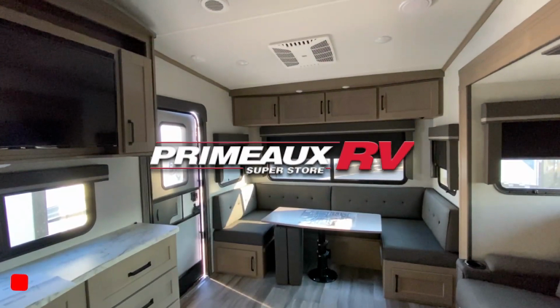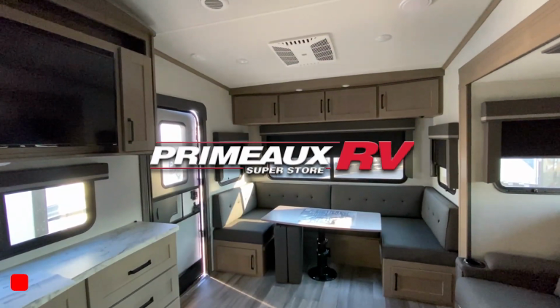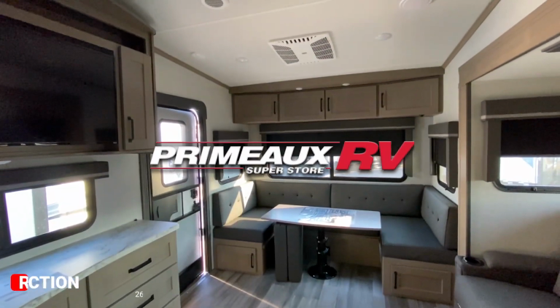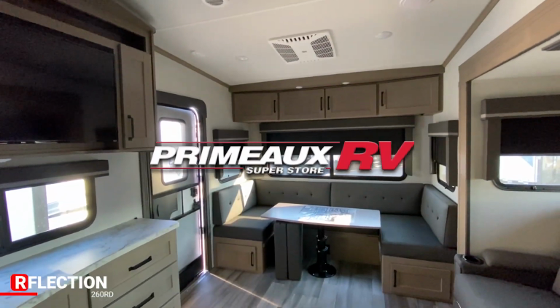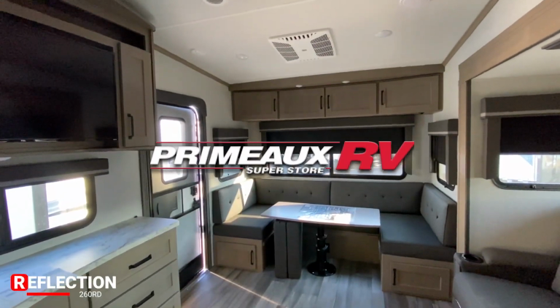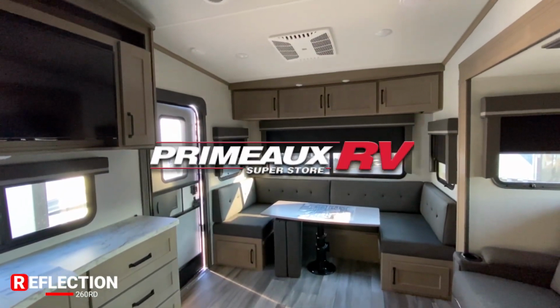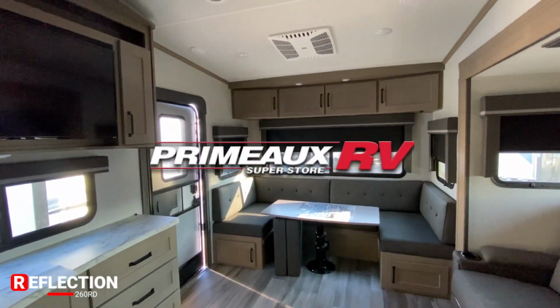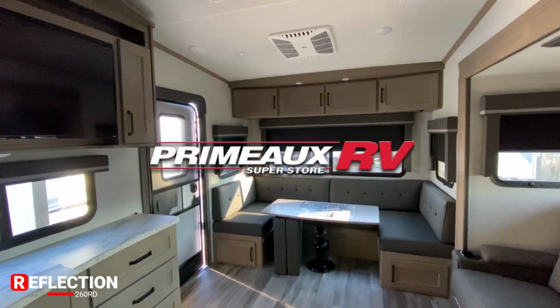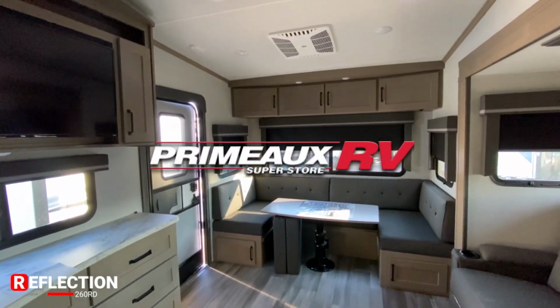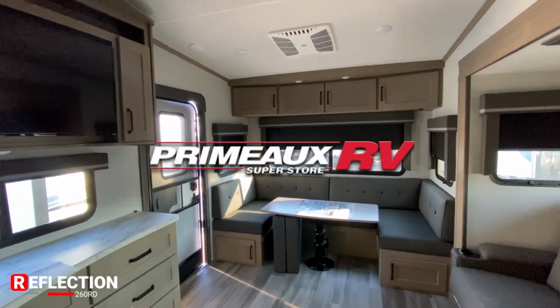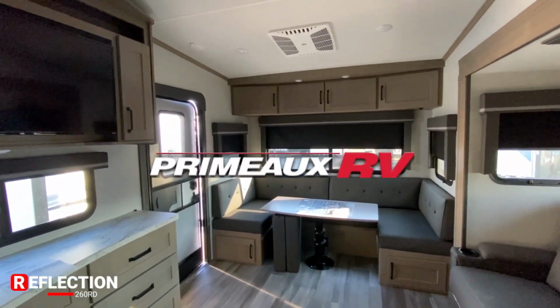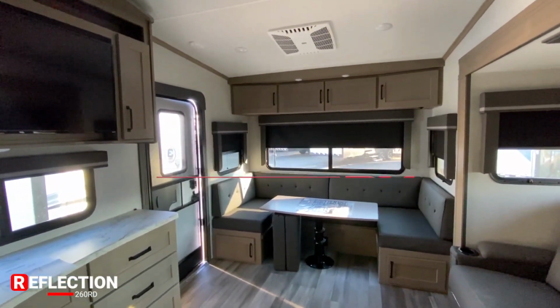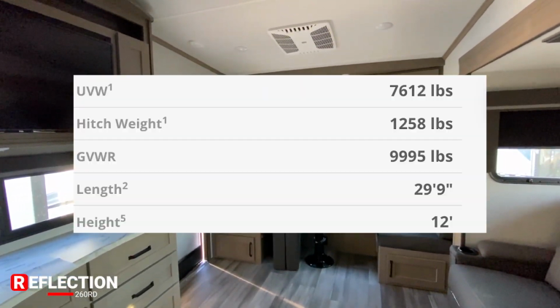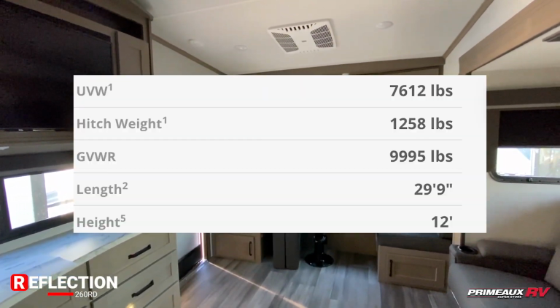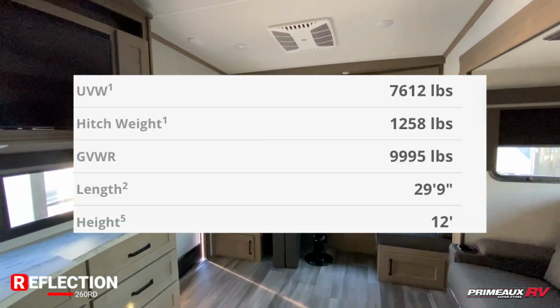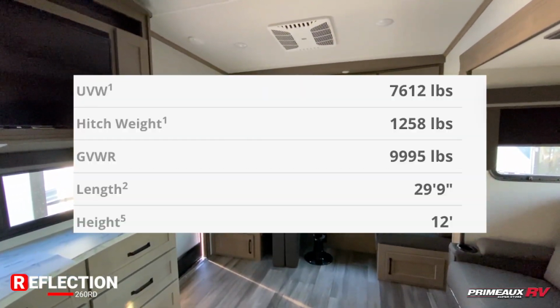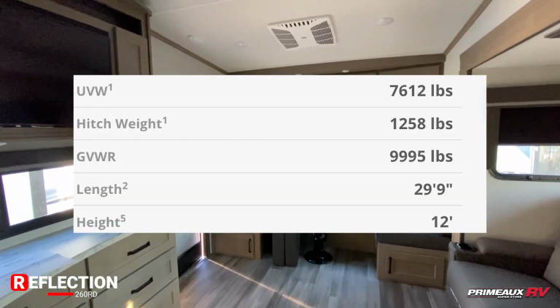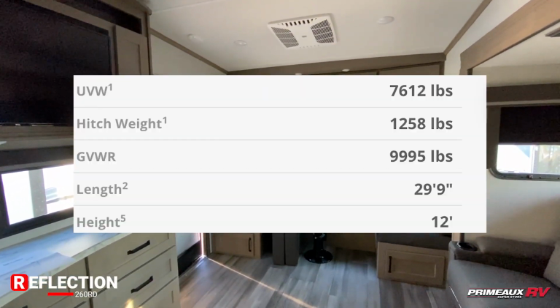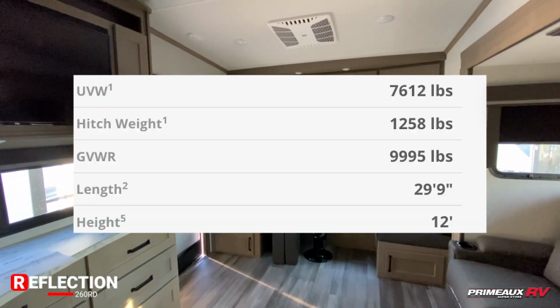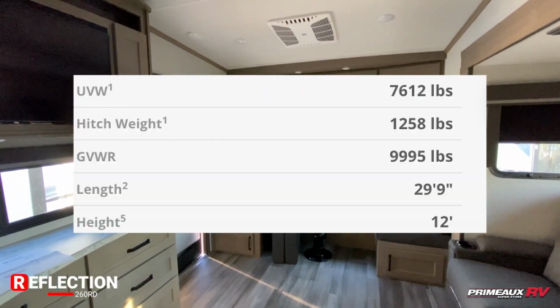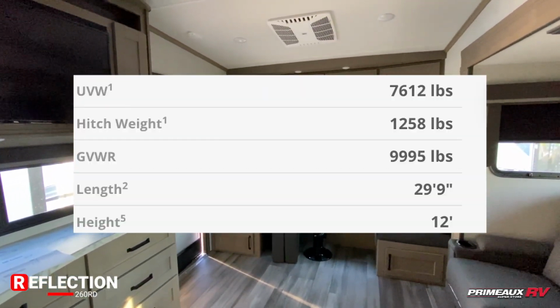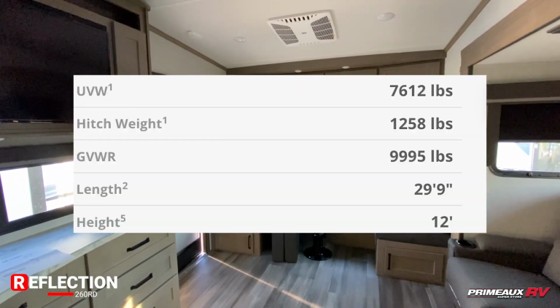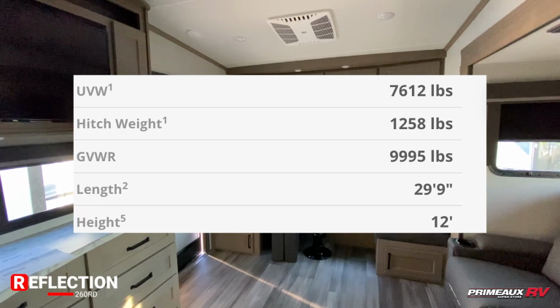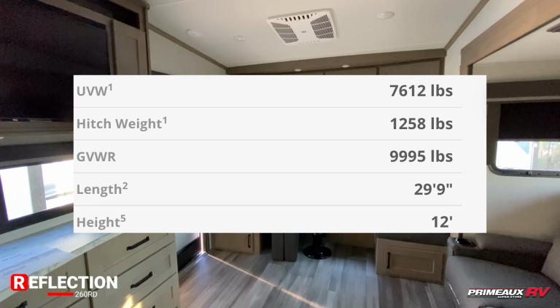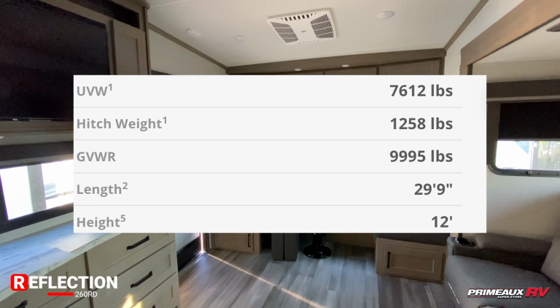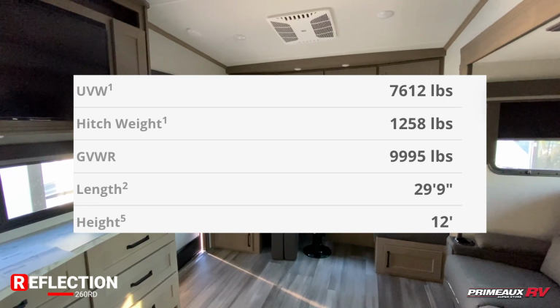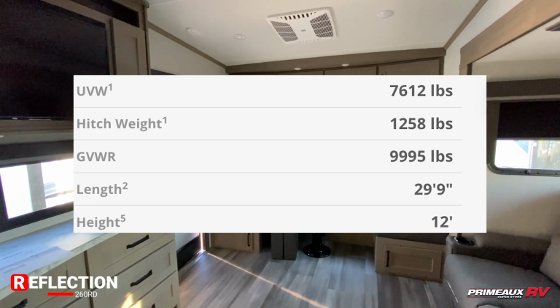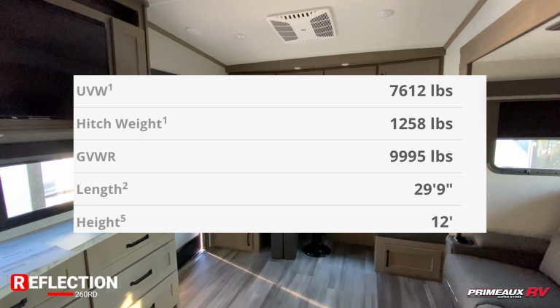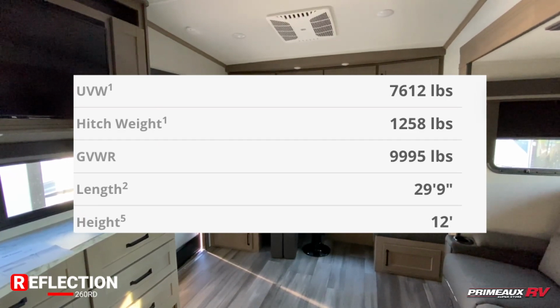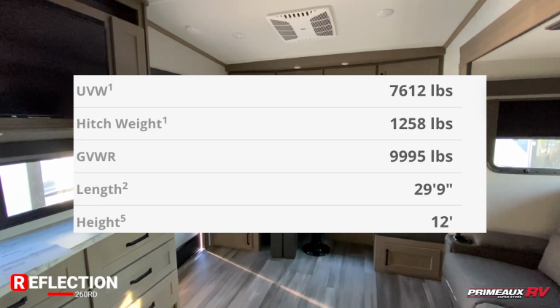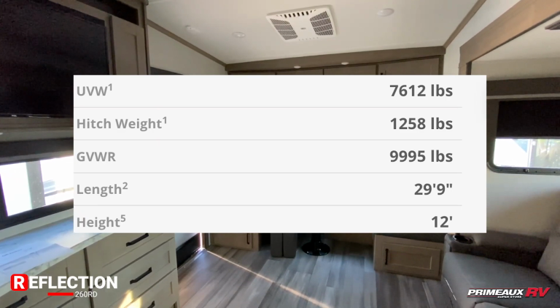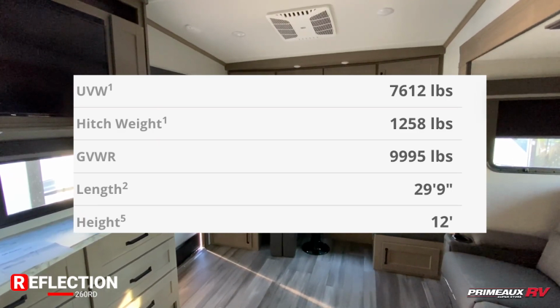We're taking a look at this 2023 Reflection 260 RD. We'll put all the details right here and check everything out.